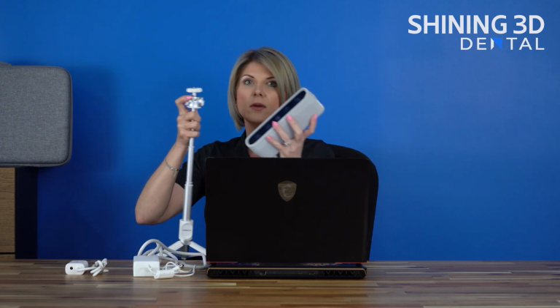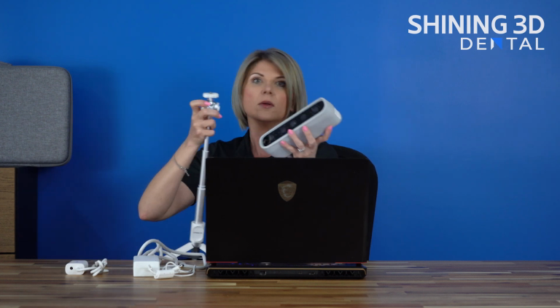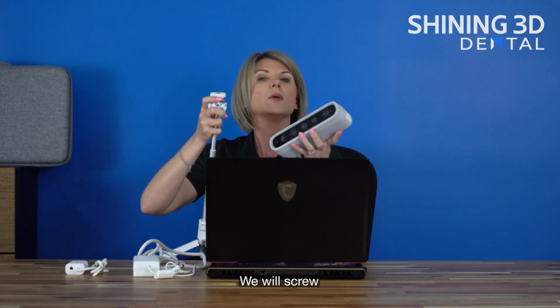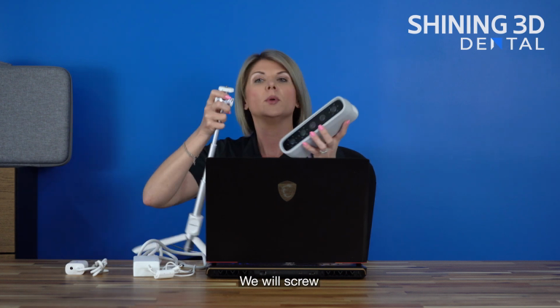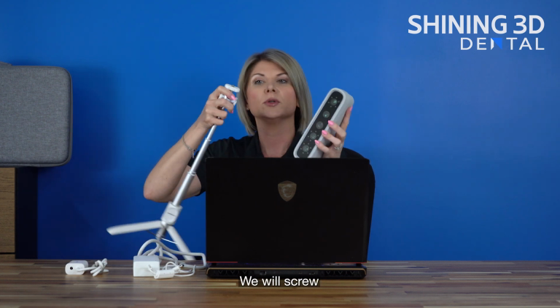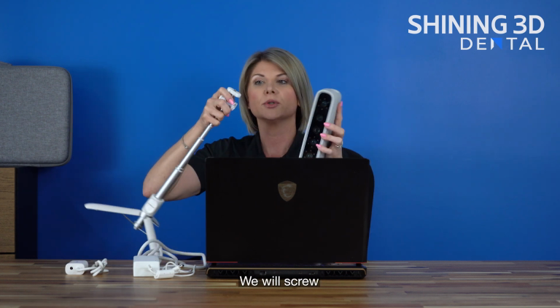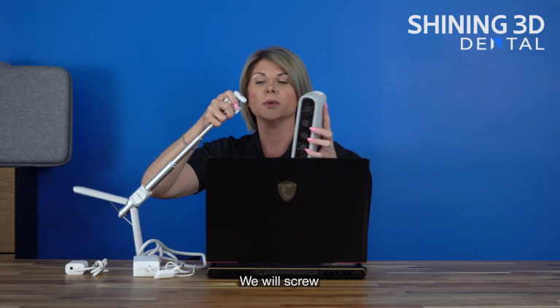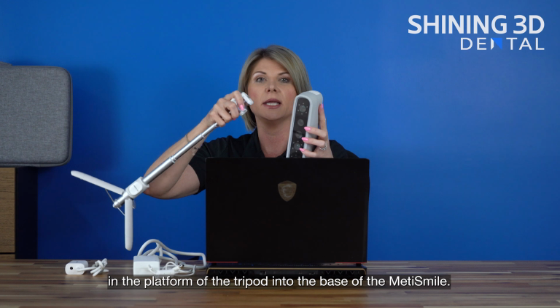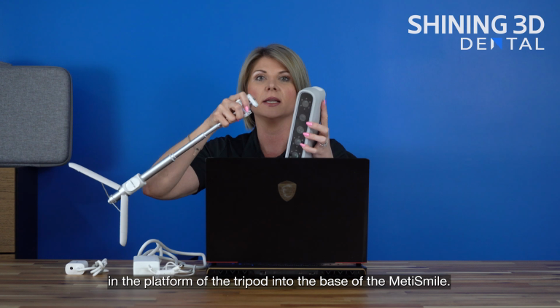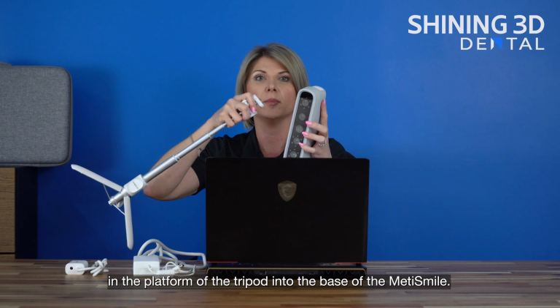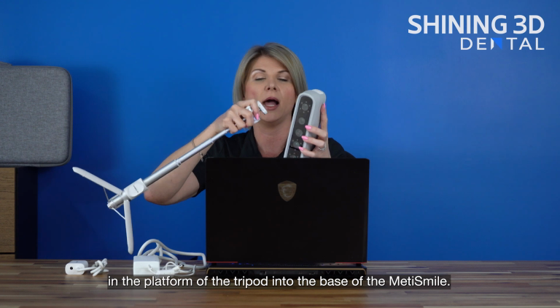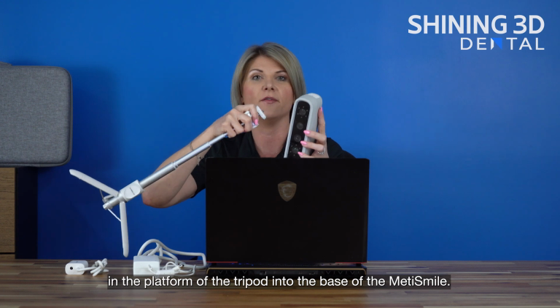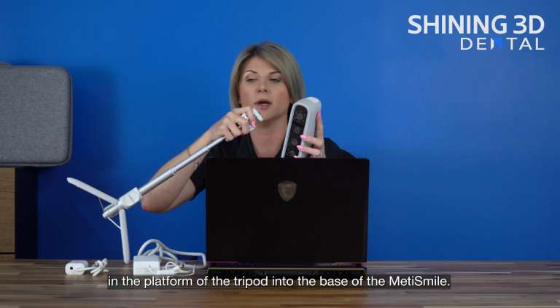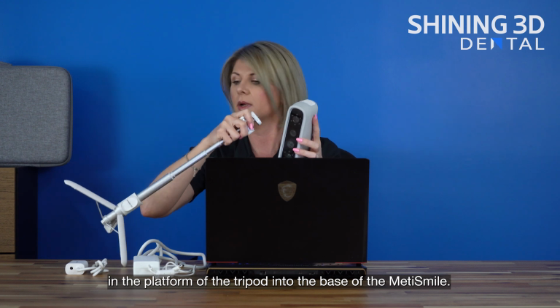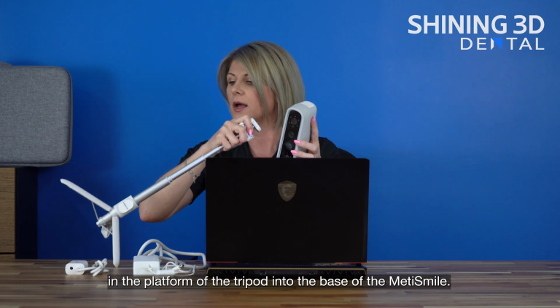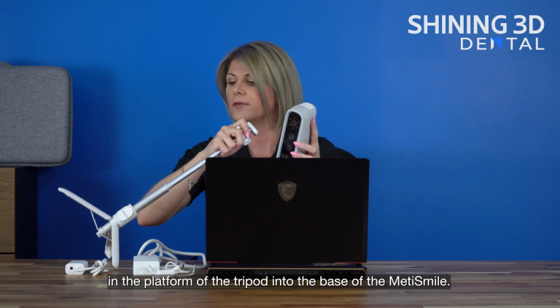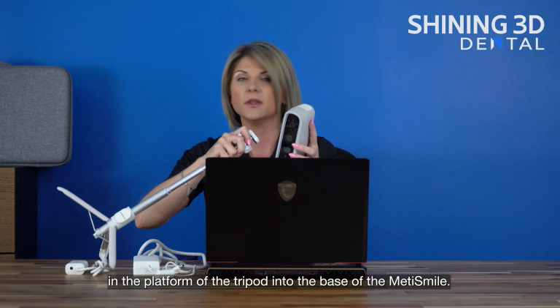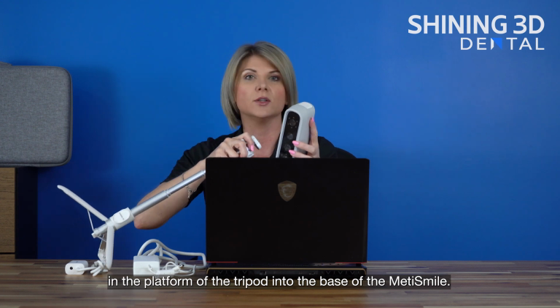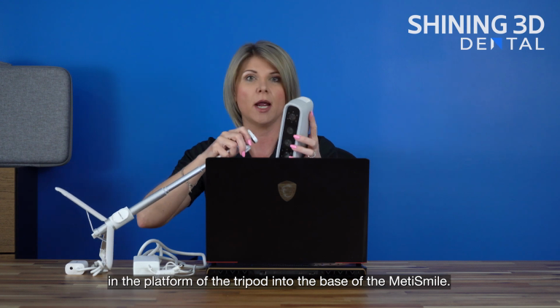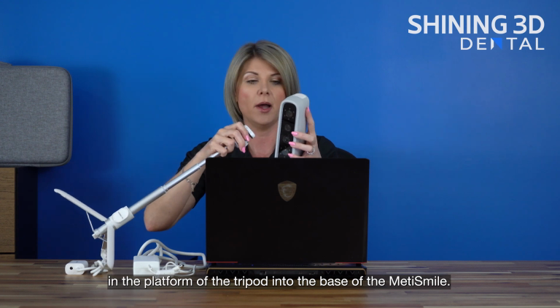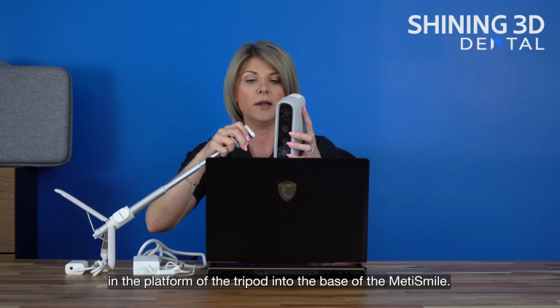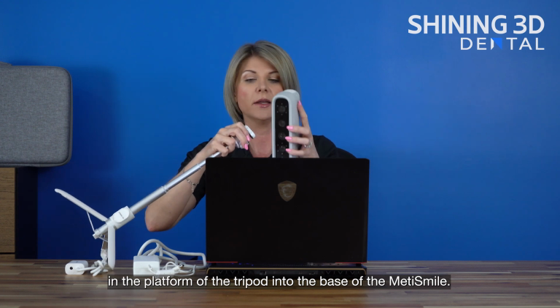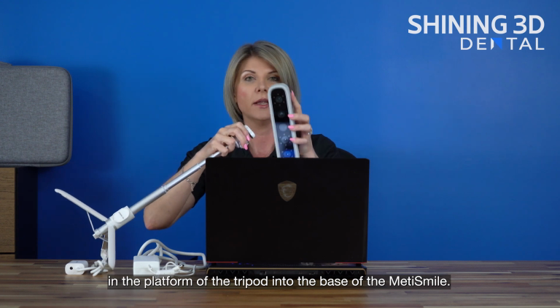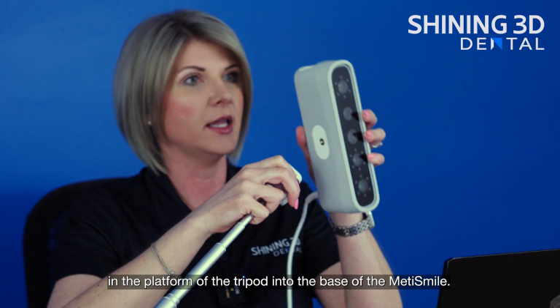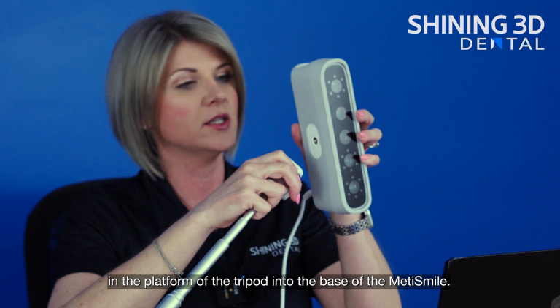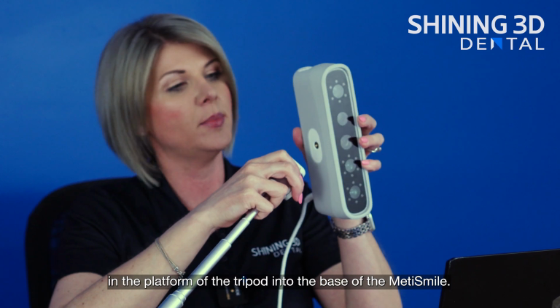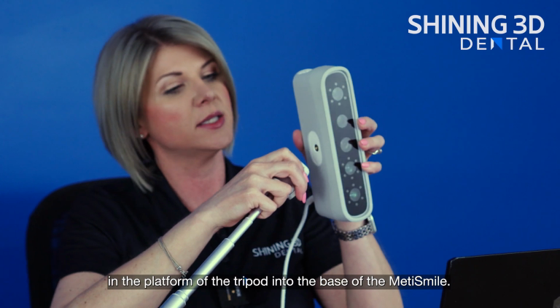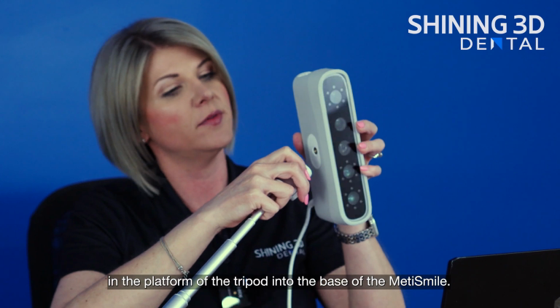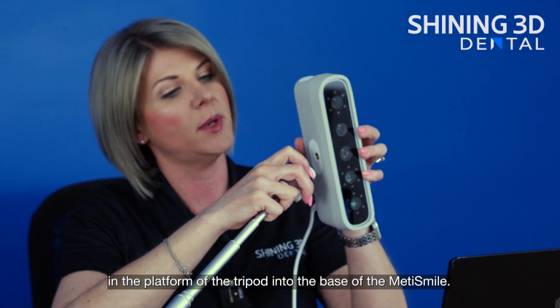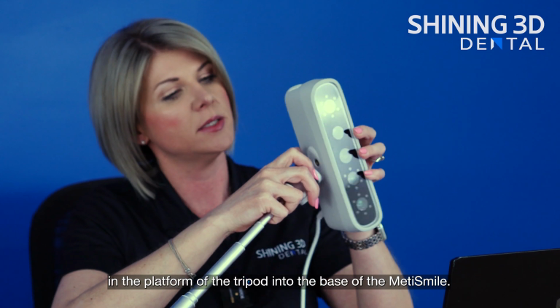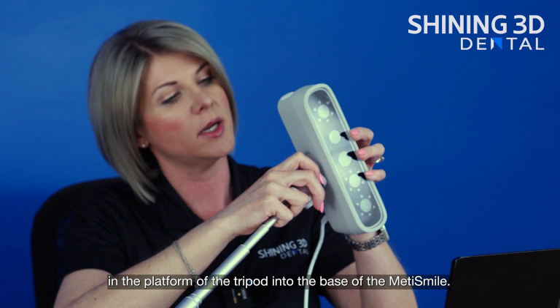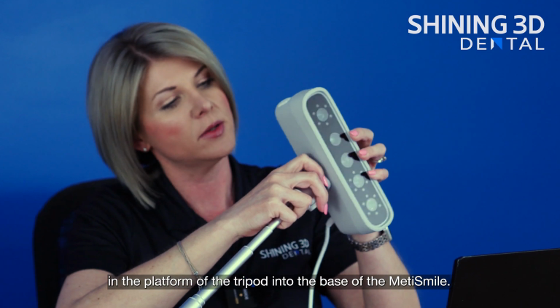We will screw in the platform of the tripod into the base of the MediSmile.